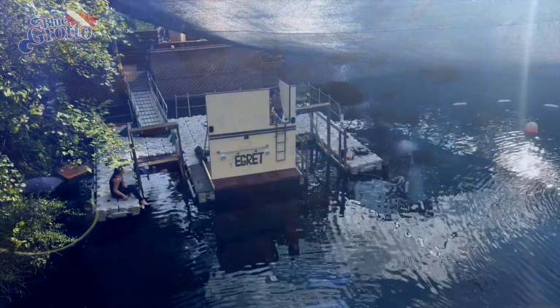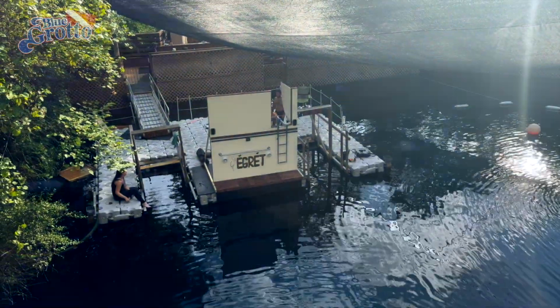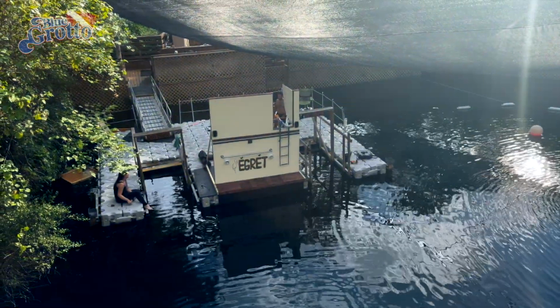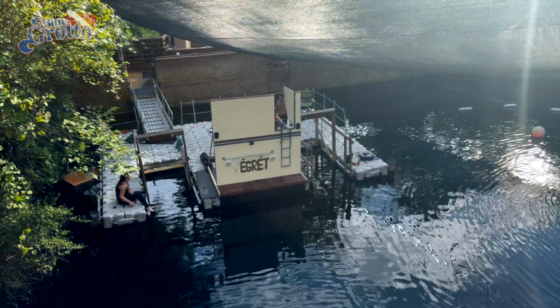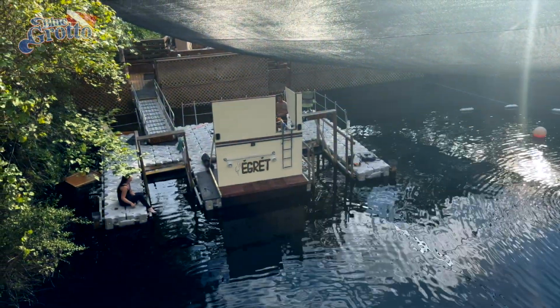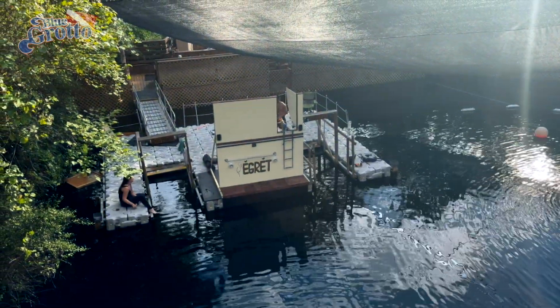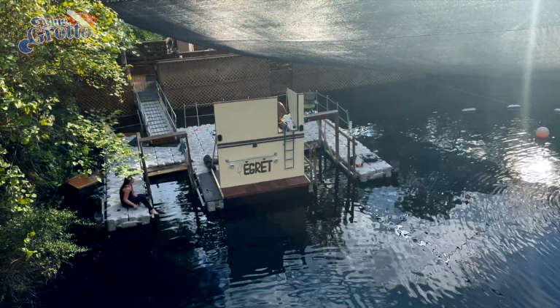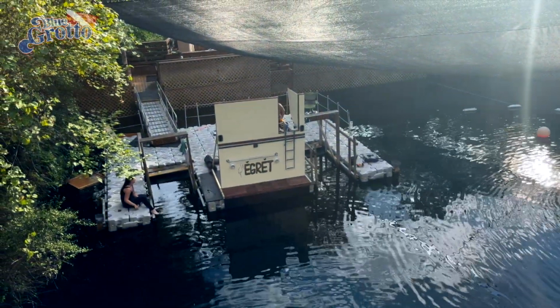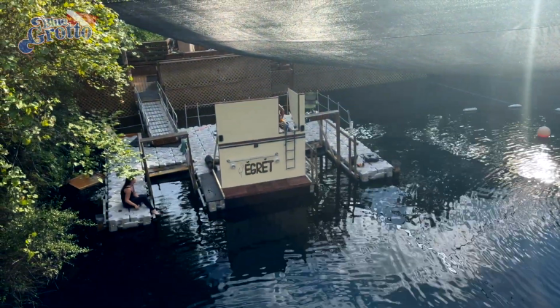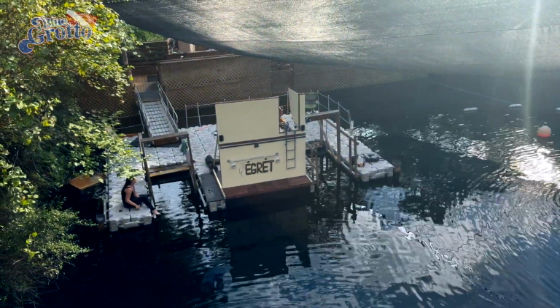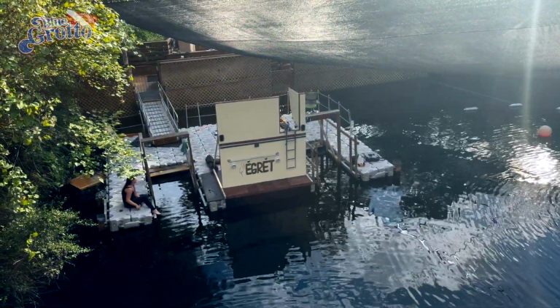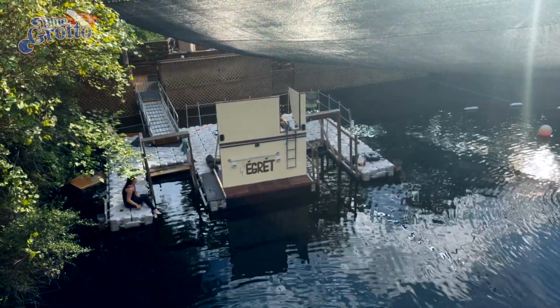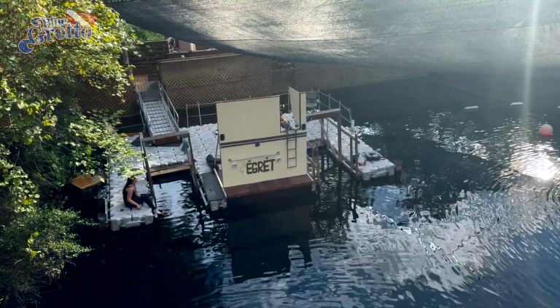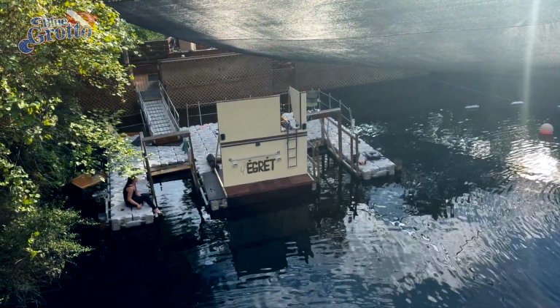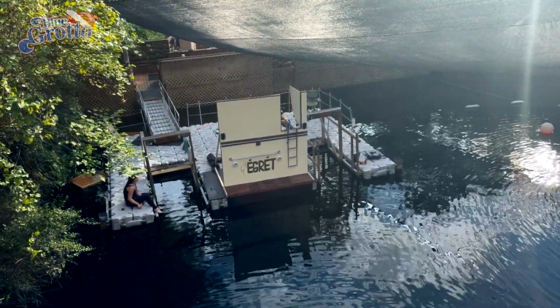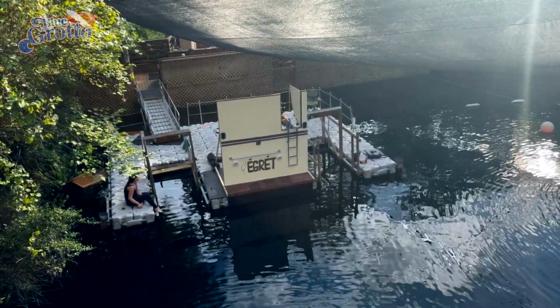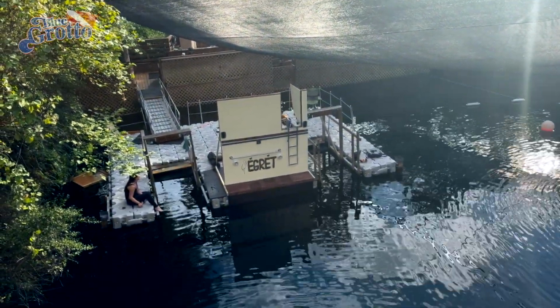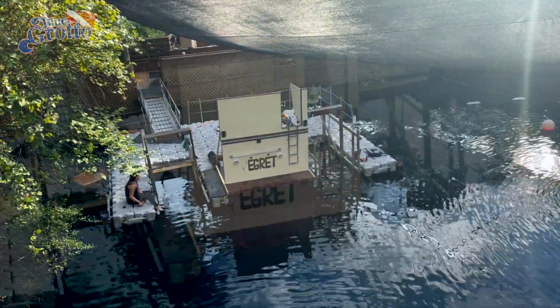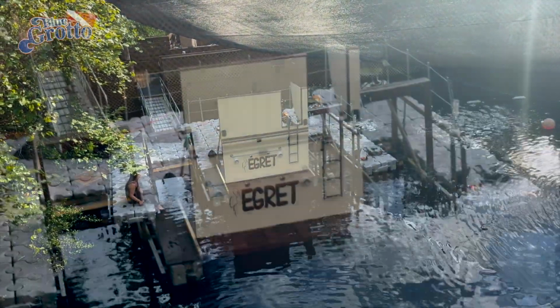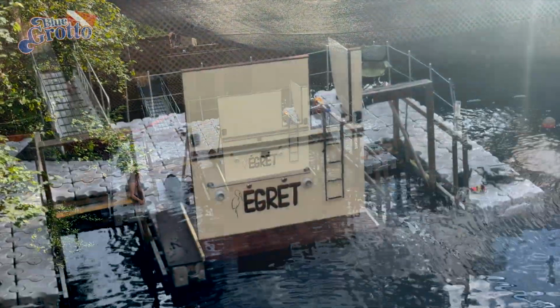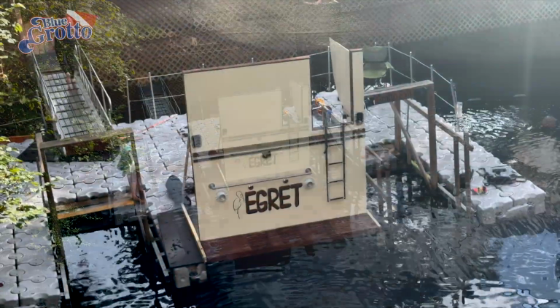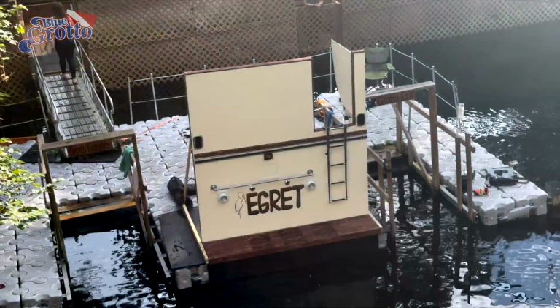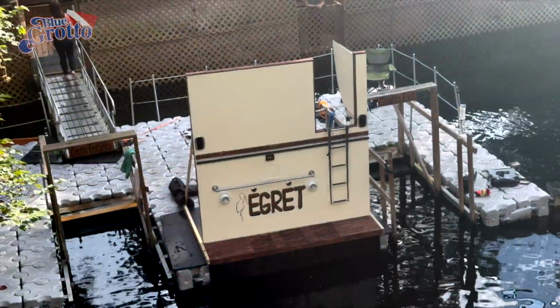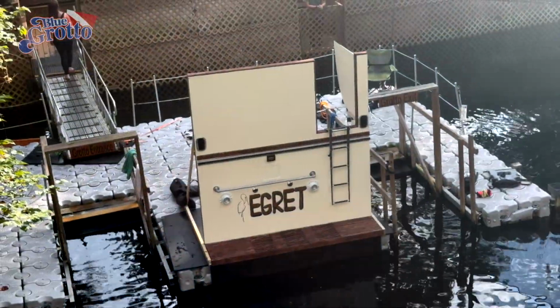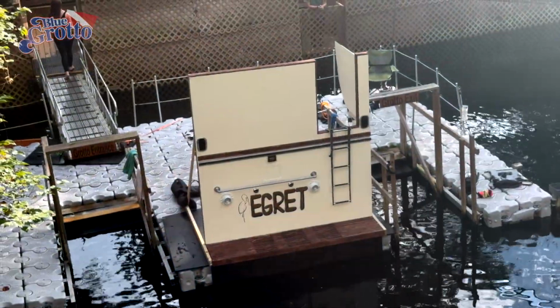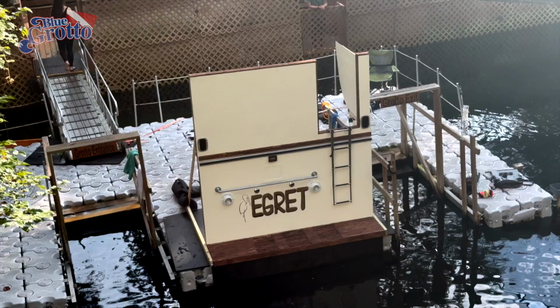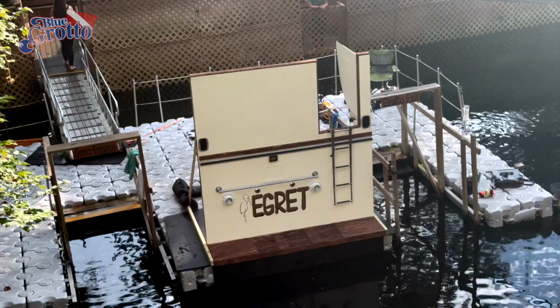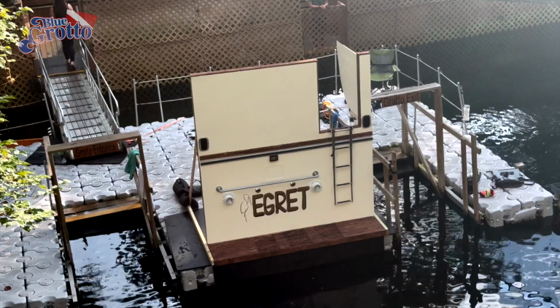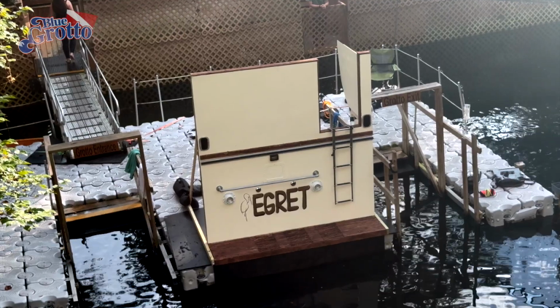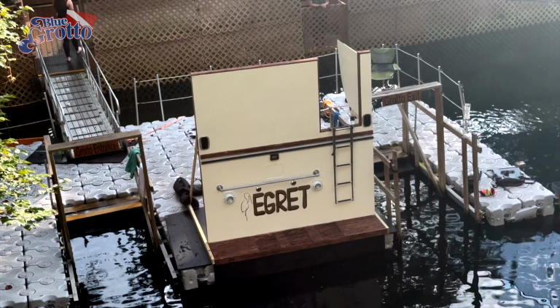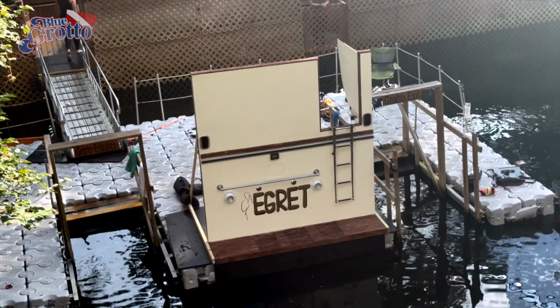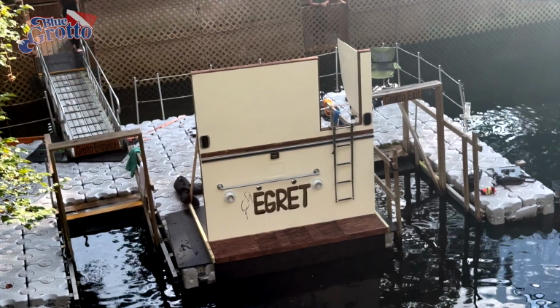For example, they built this prop that, when filmed from the right angle, appeared to be the stern of a boat with a swim step.